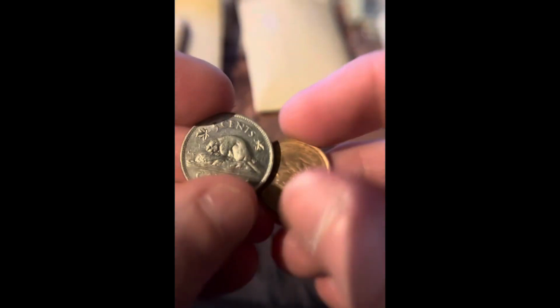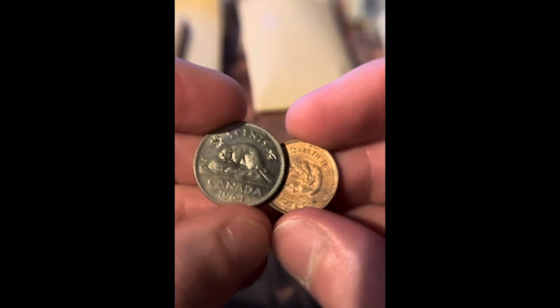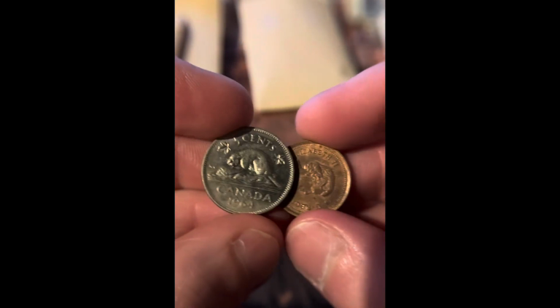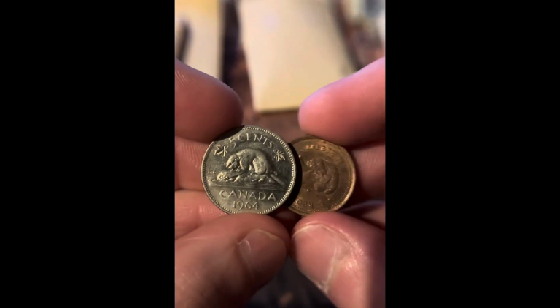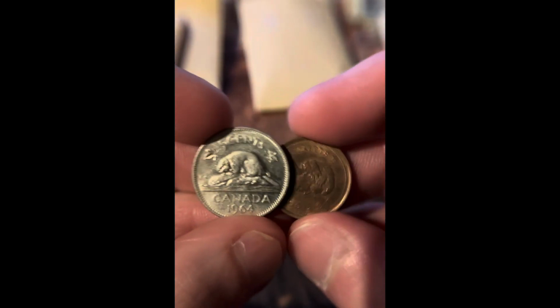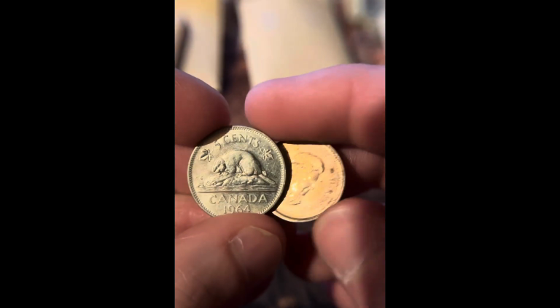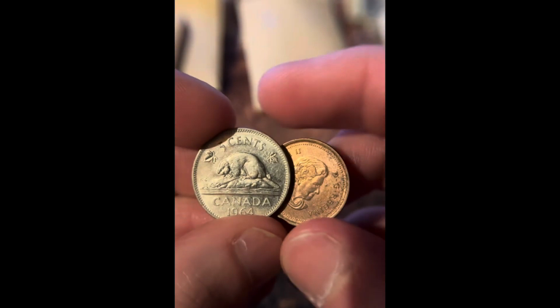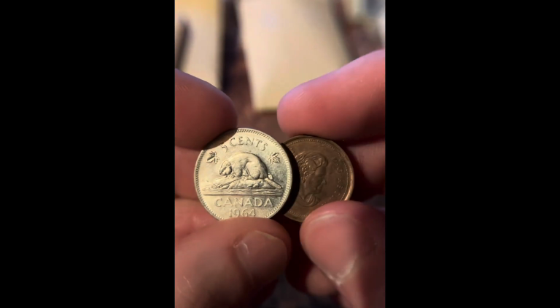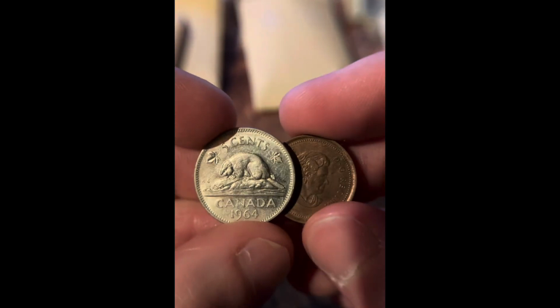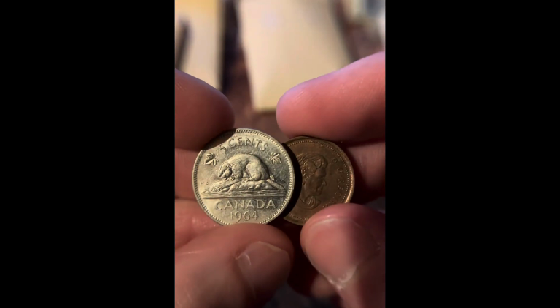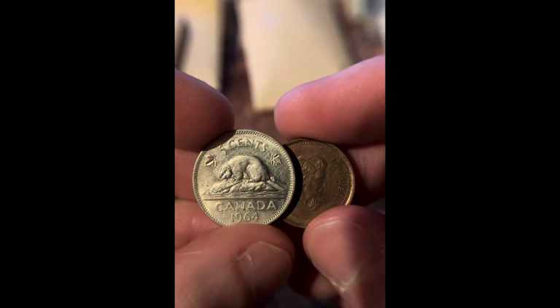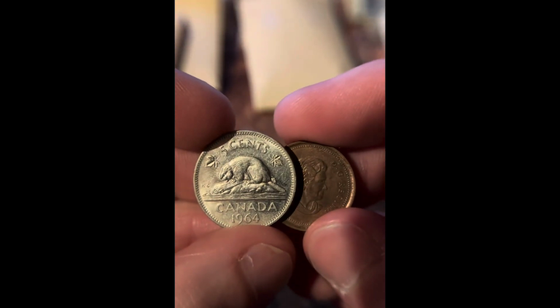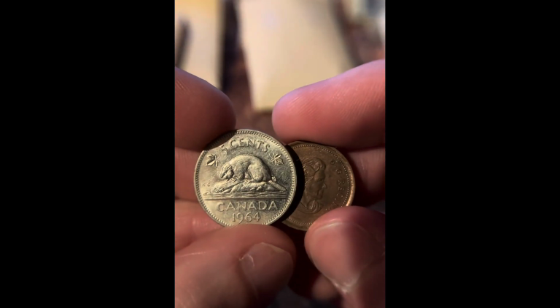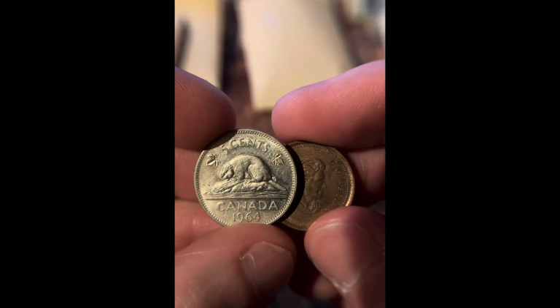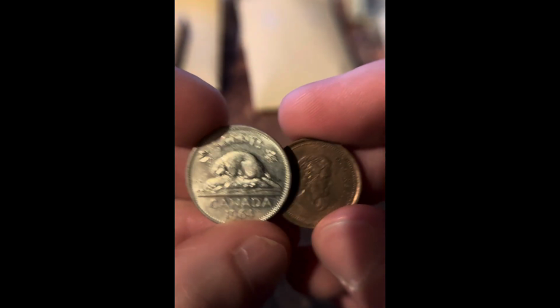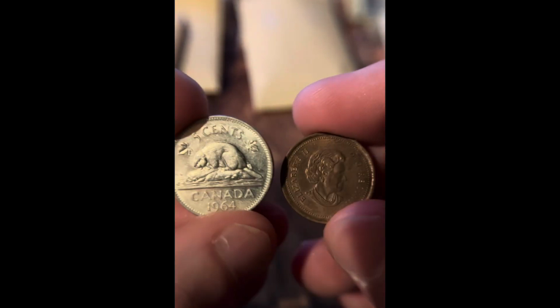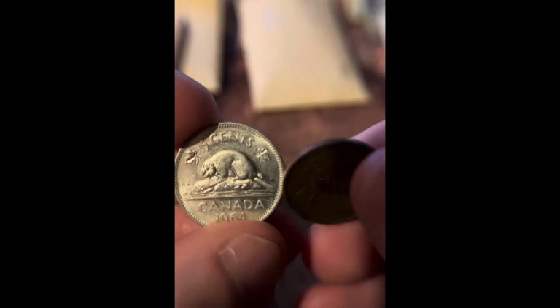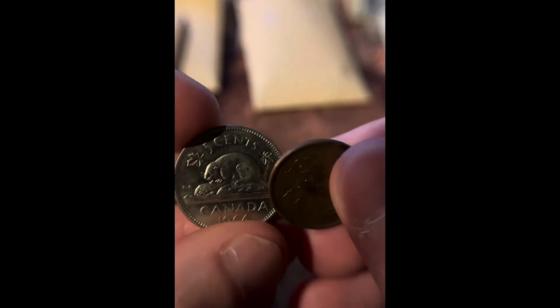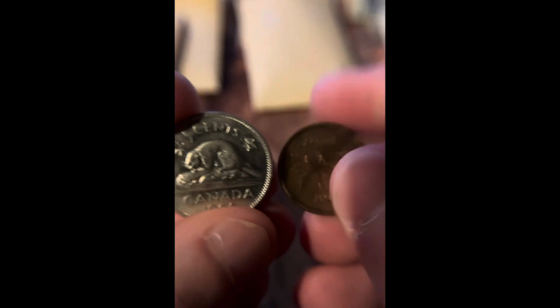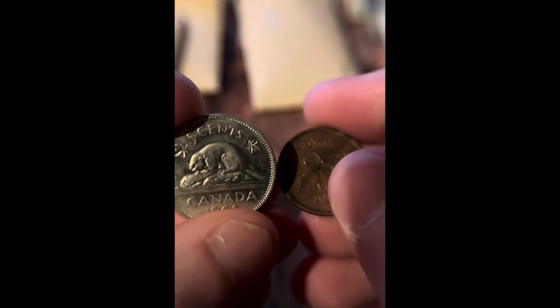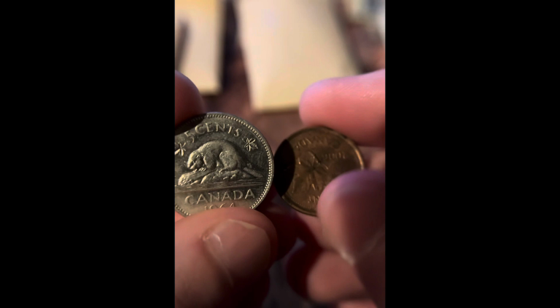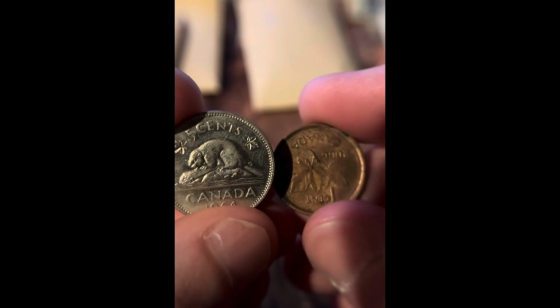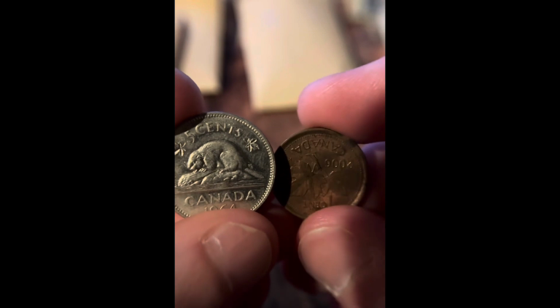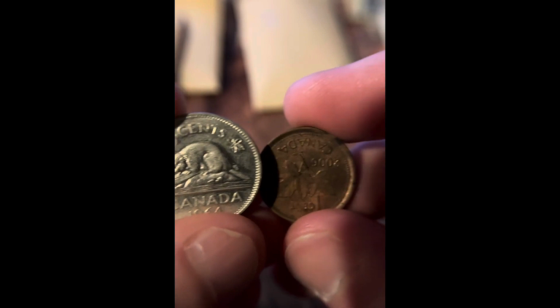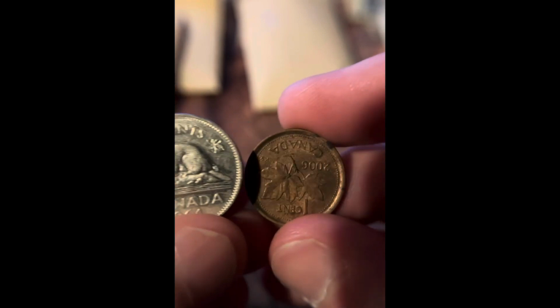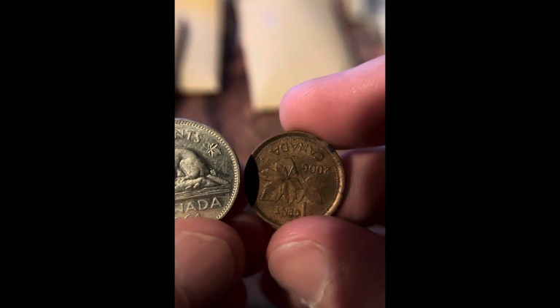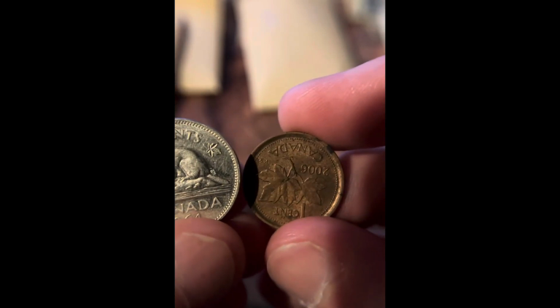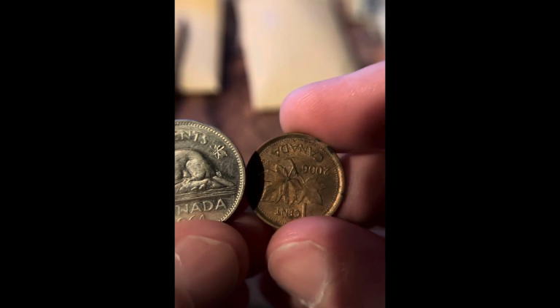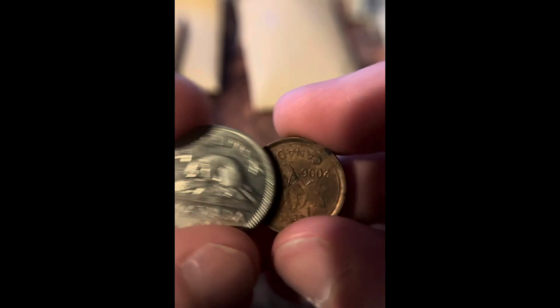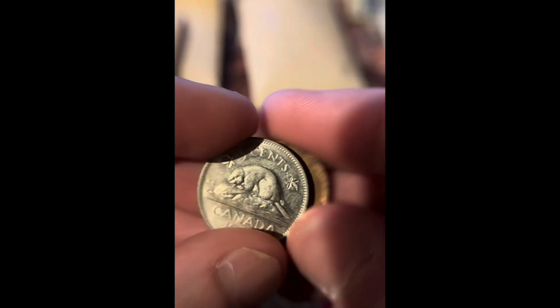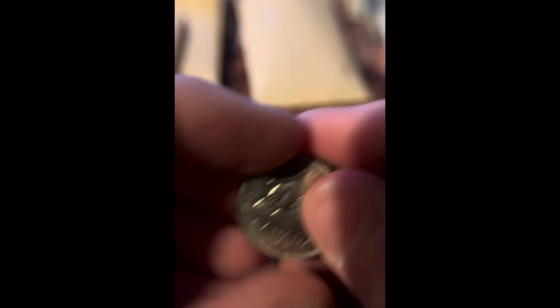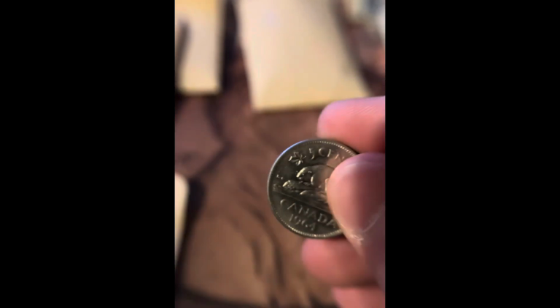In here we have two Canadians: a Canadian Nickel from 1964 and a Canadian Penny from 2006.